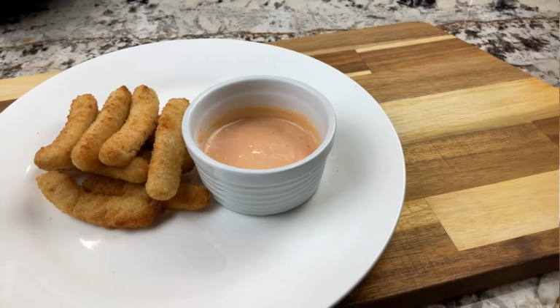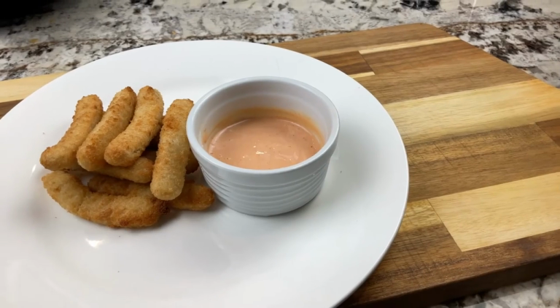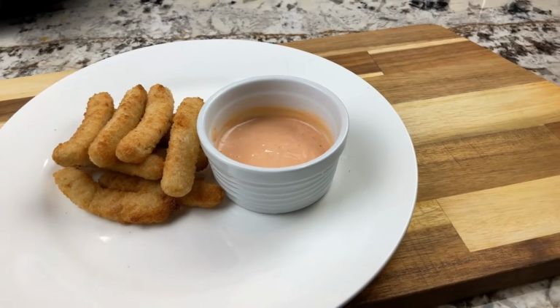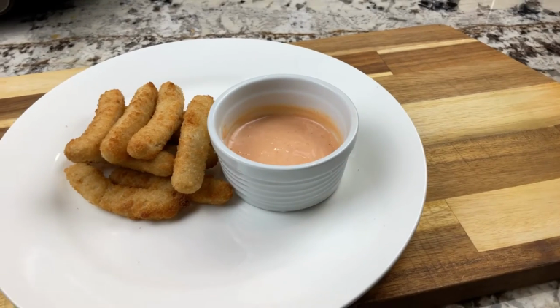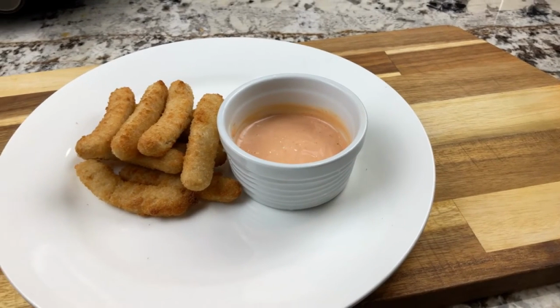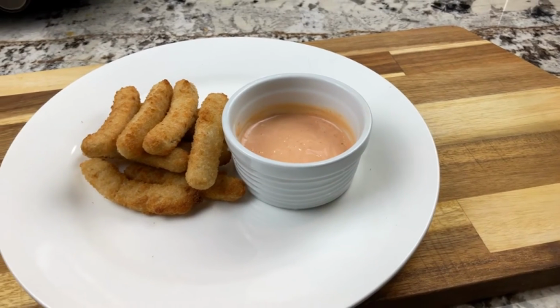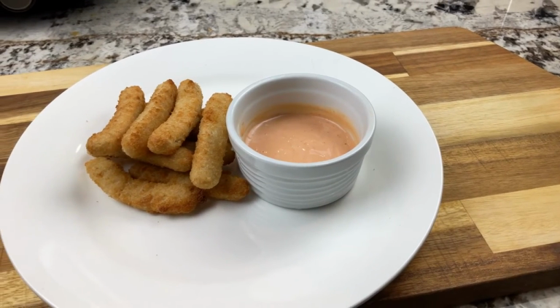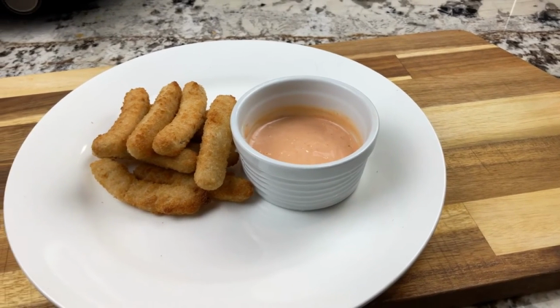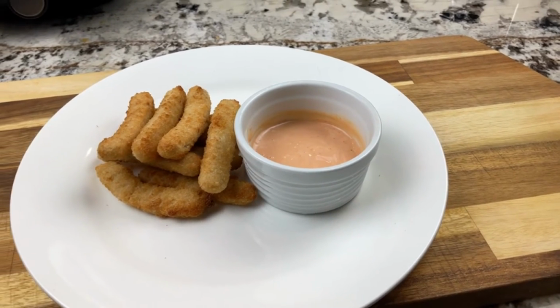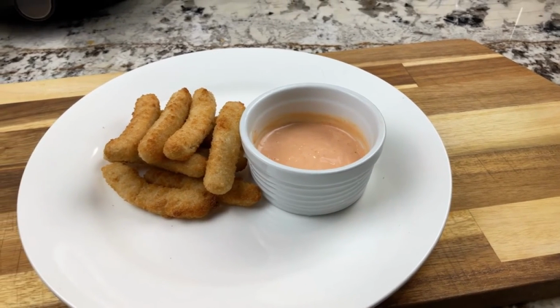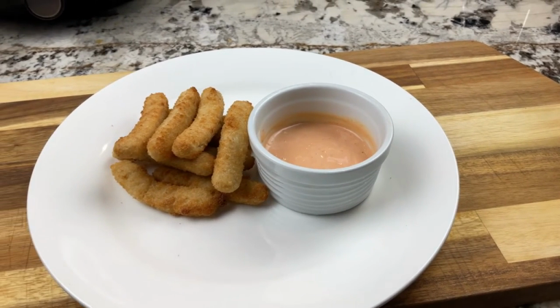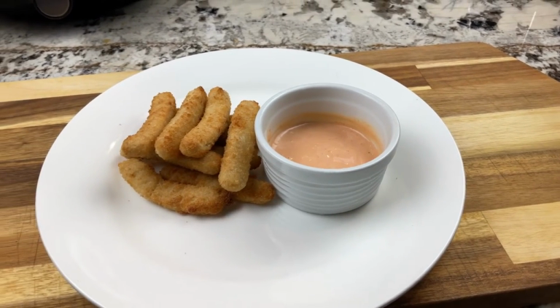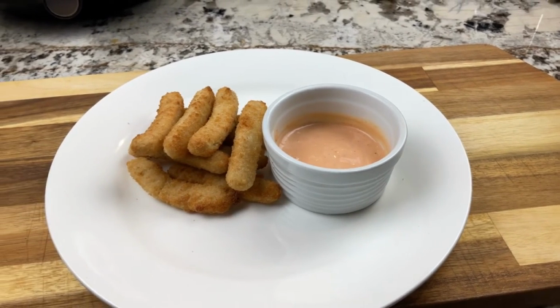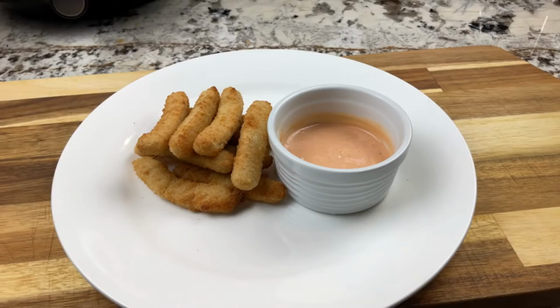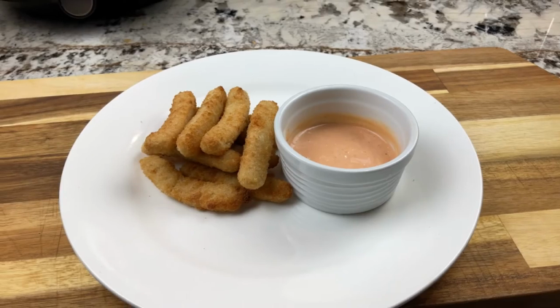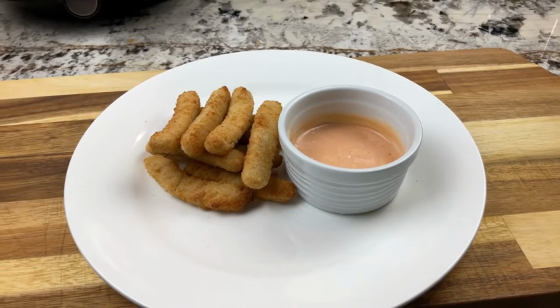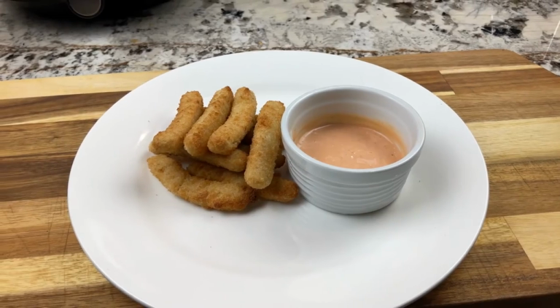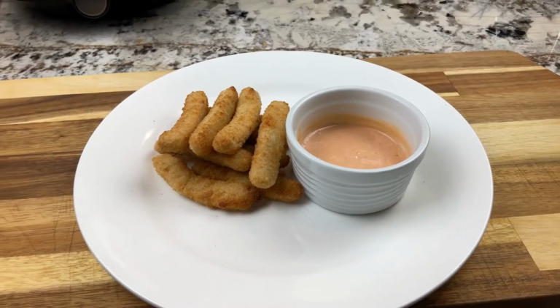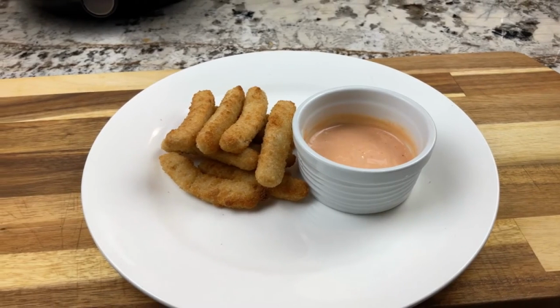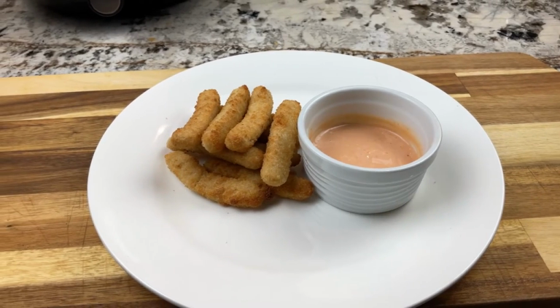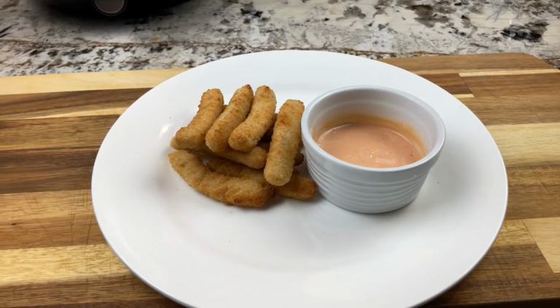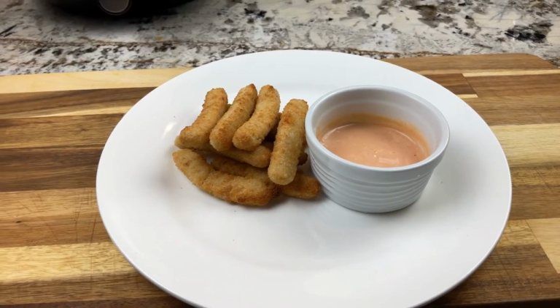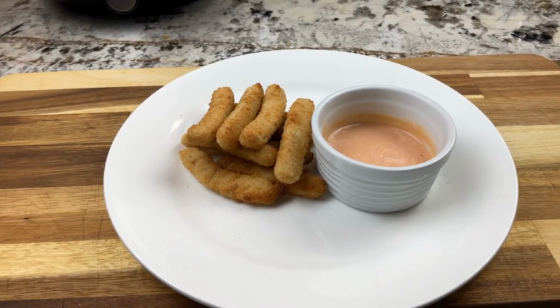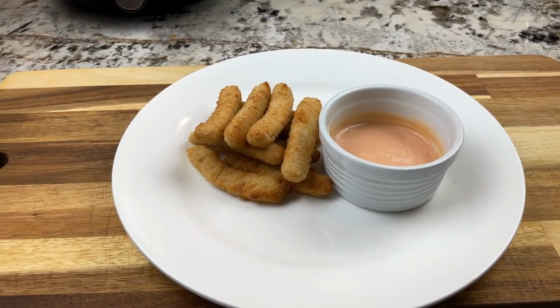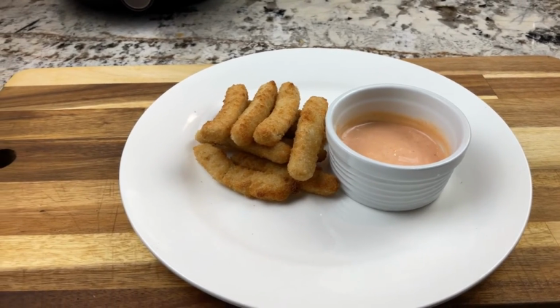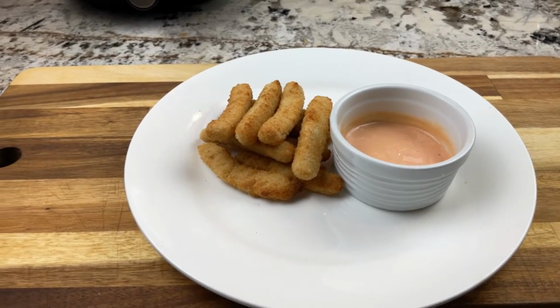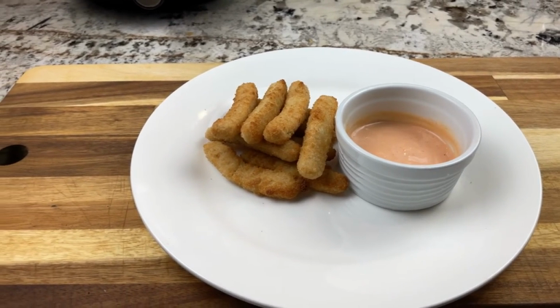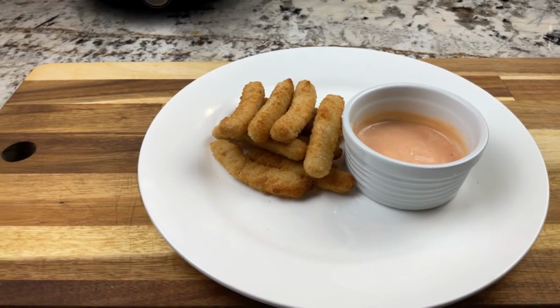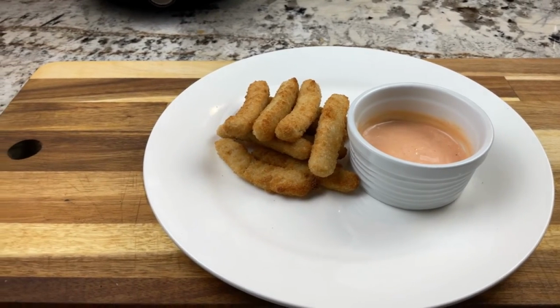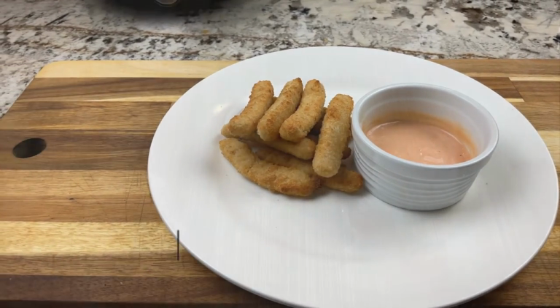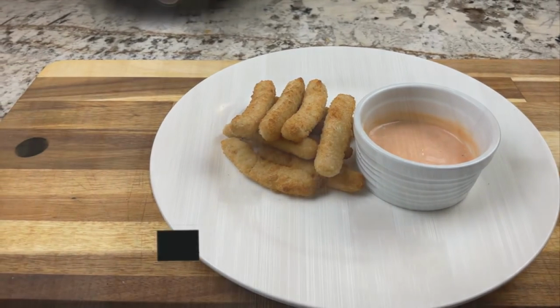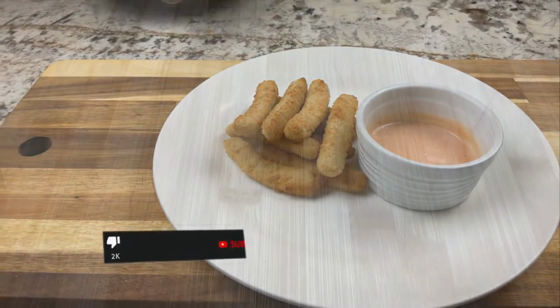Let's make these delicious fish sticks in the air fryer with some tasty dipping sauce to go along with it.